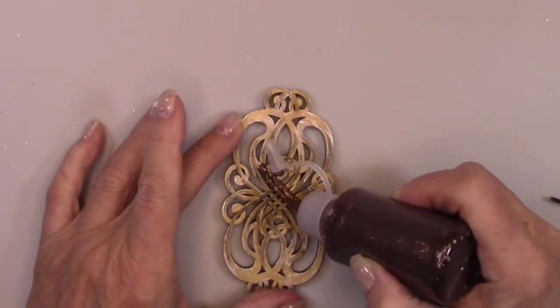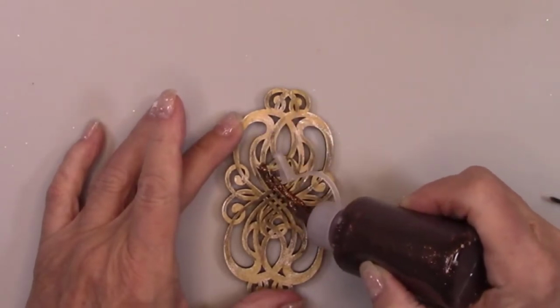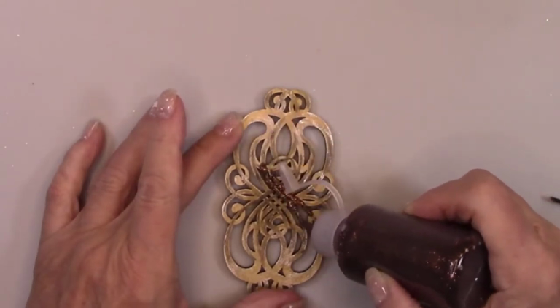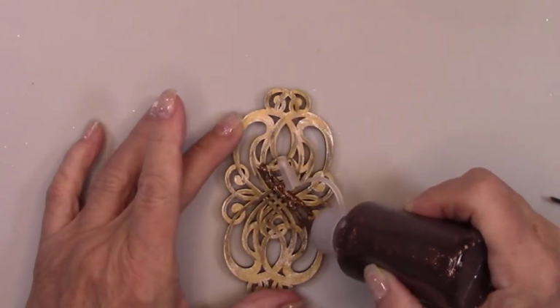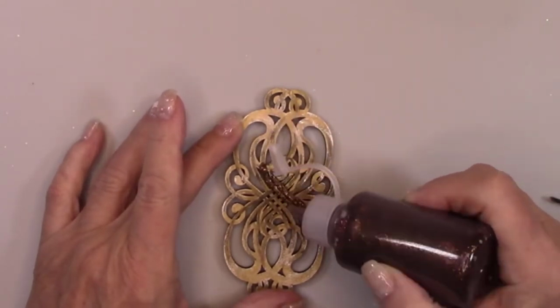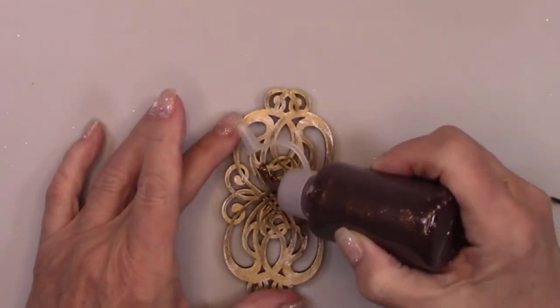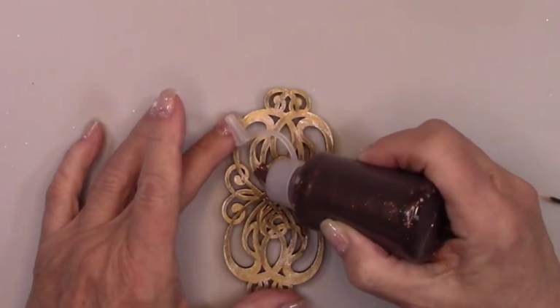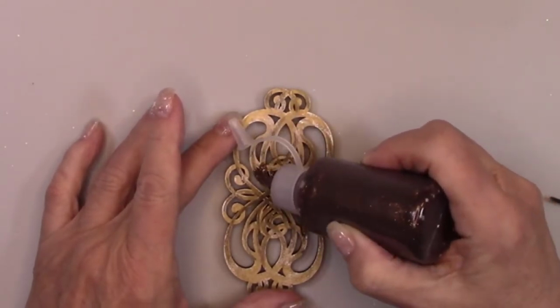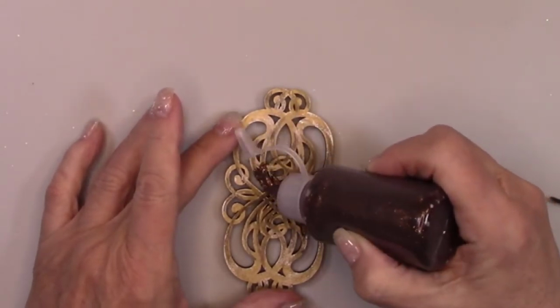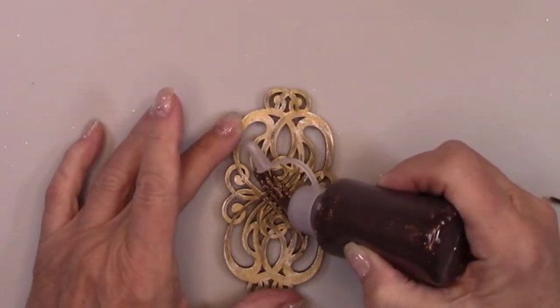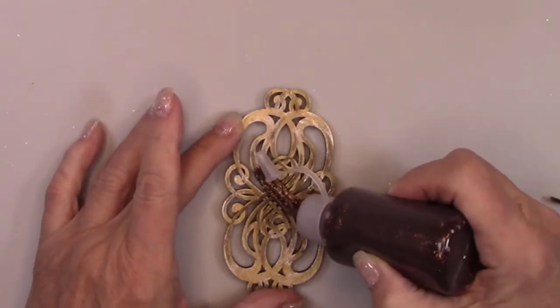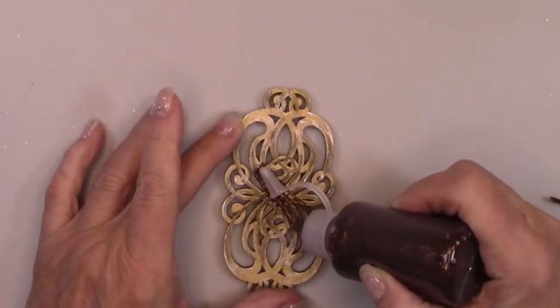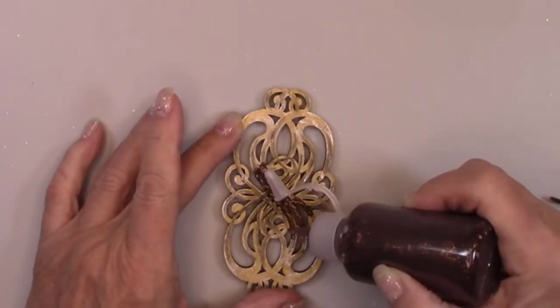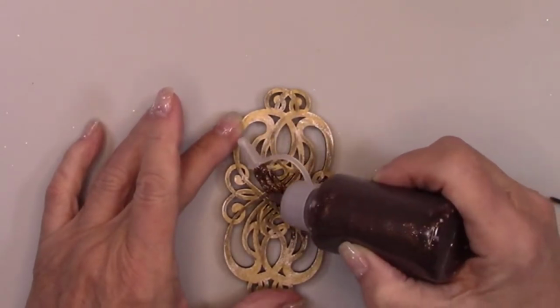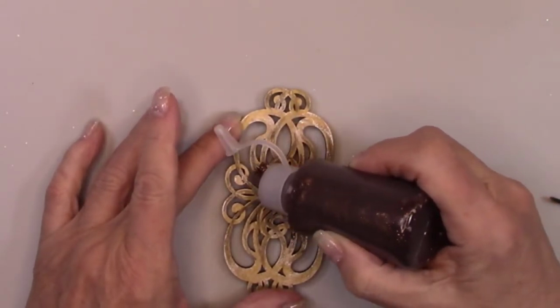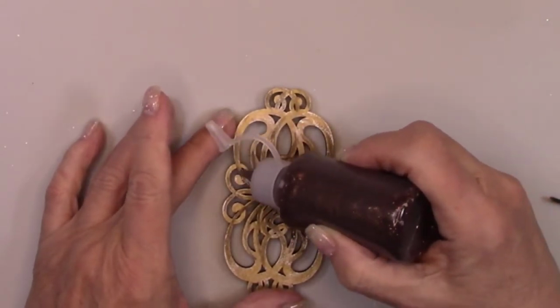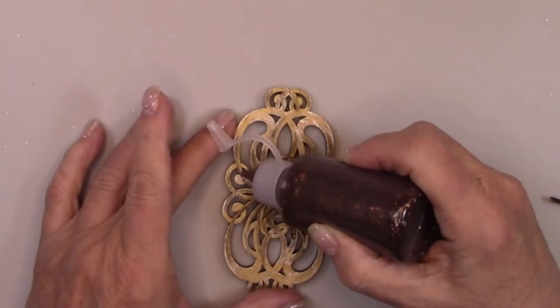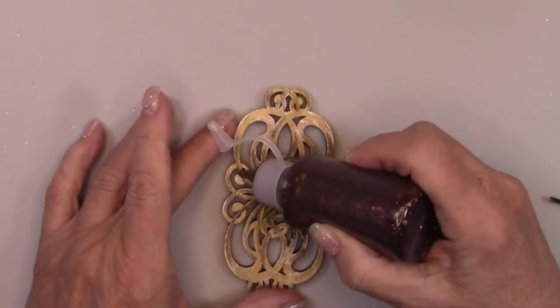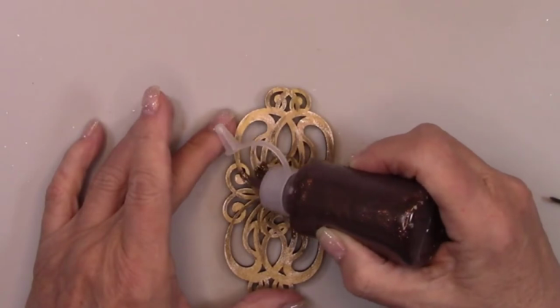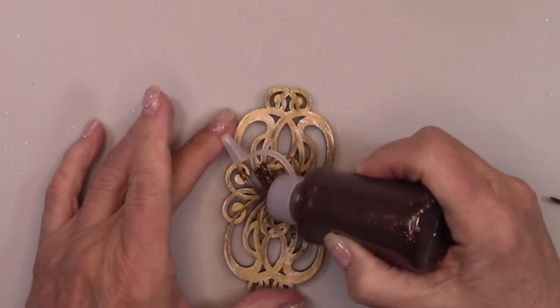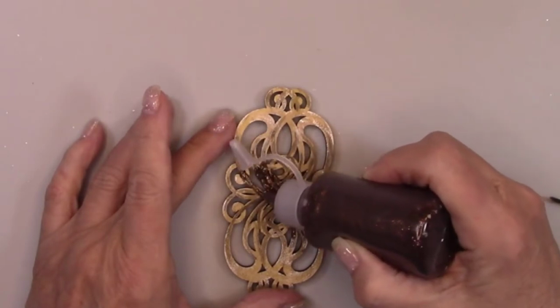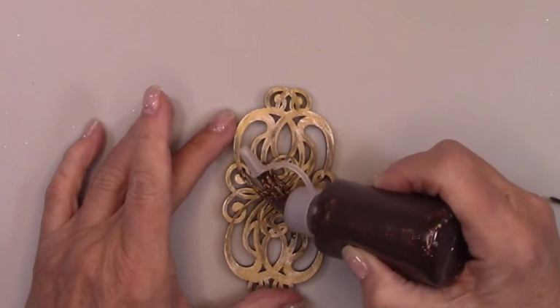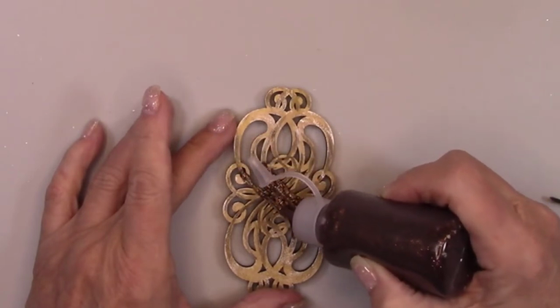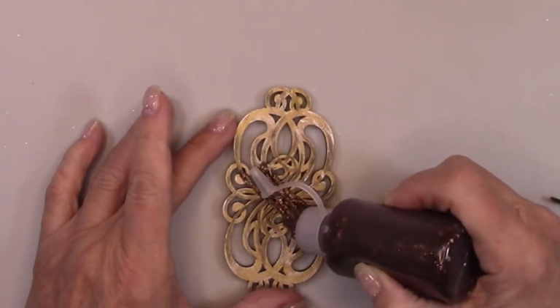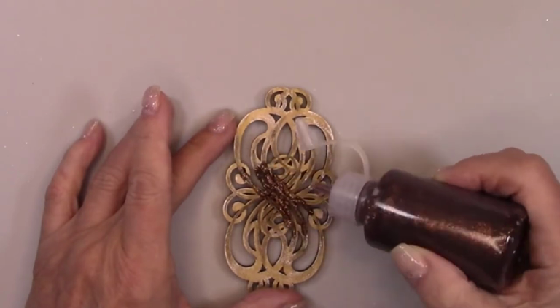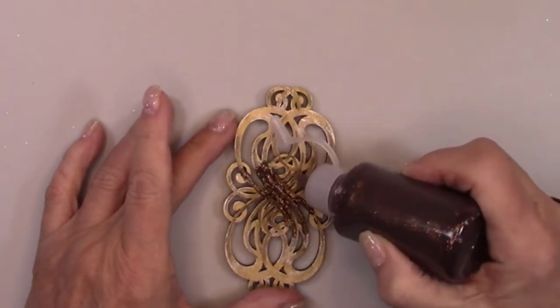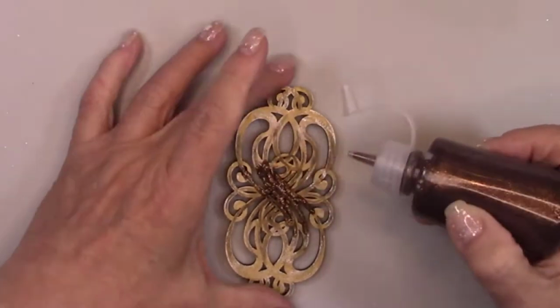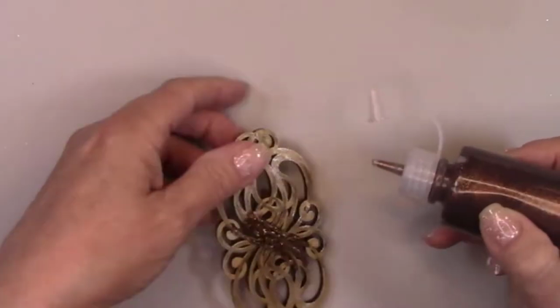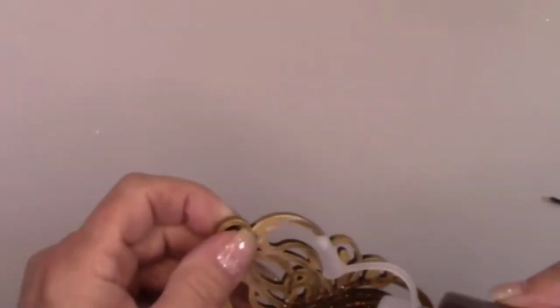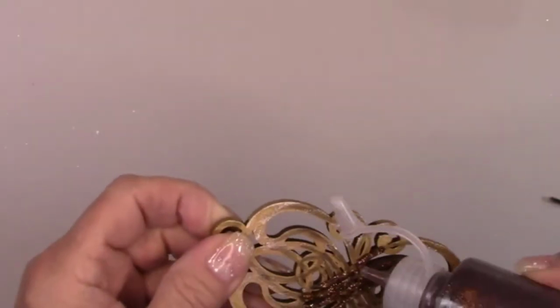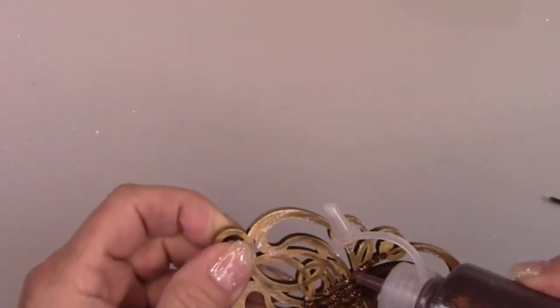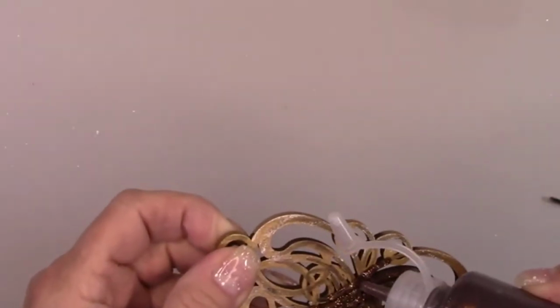By the way, have you noticed everything at the dollar store is now $1.25? Did they do that where you live too?